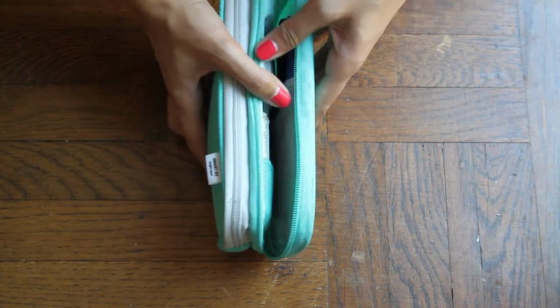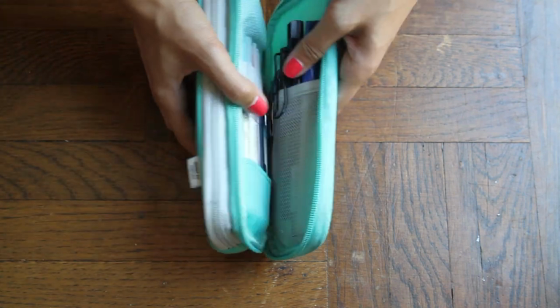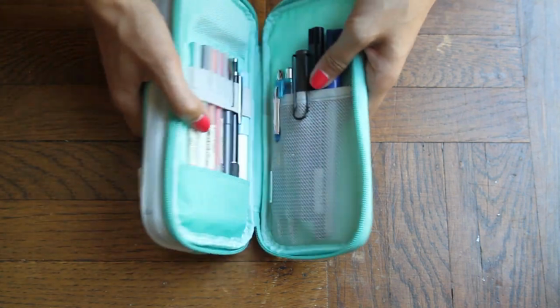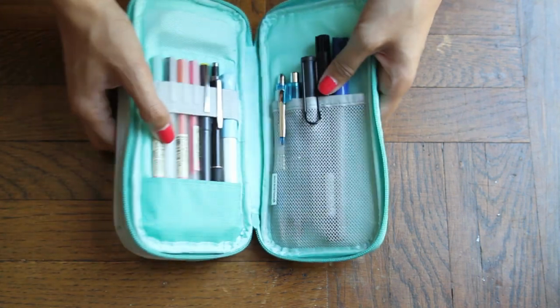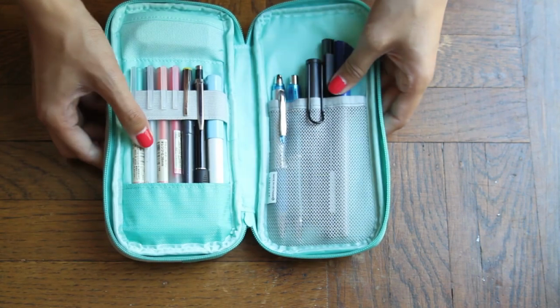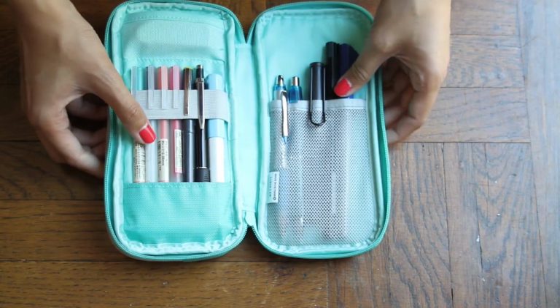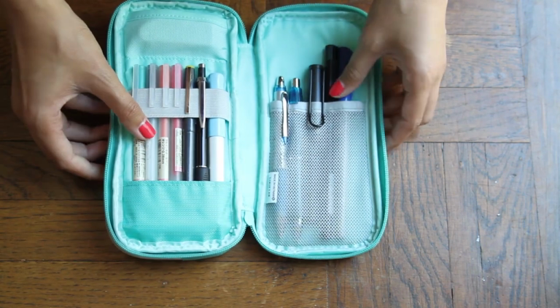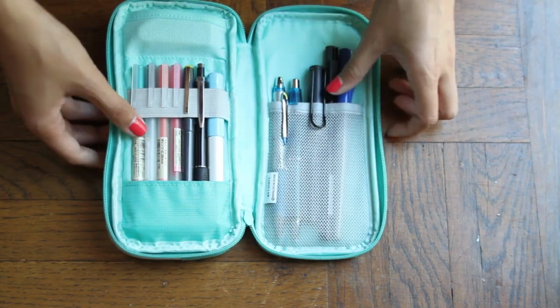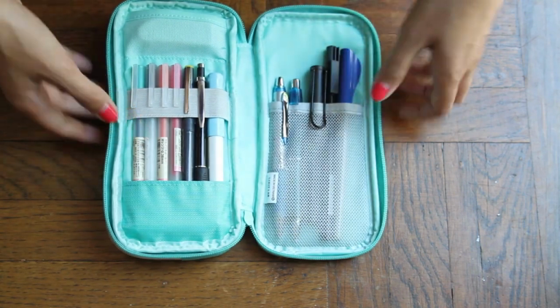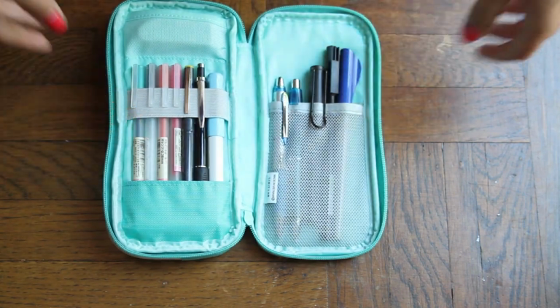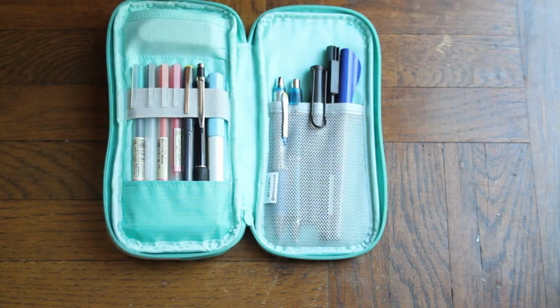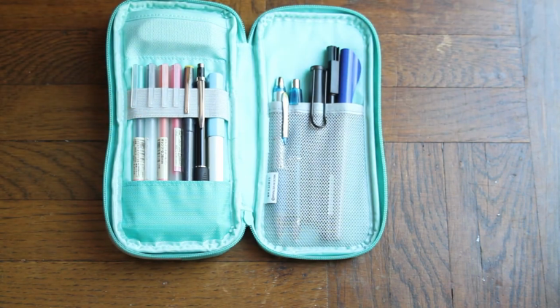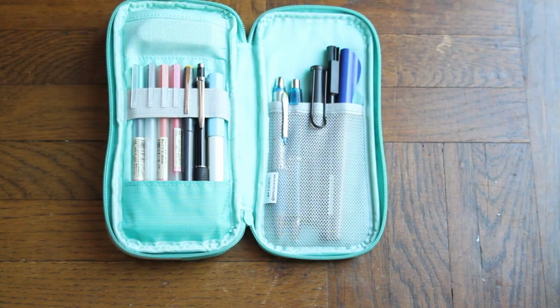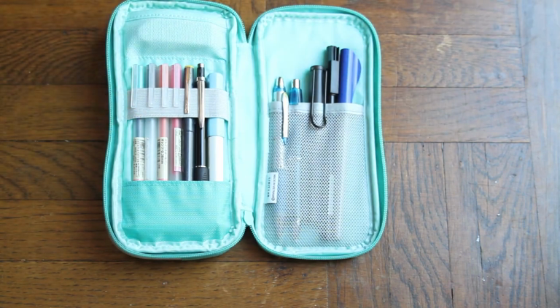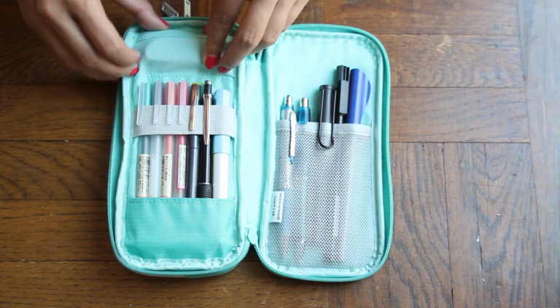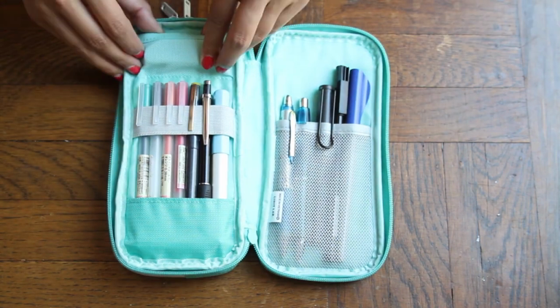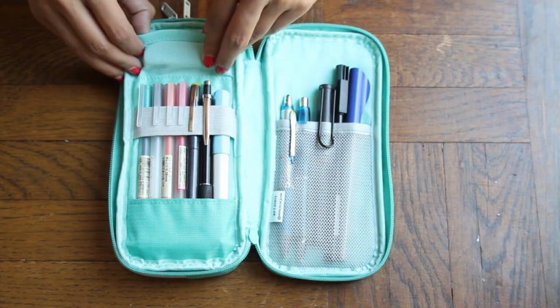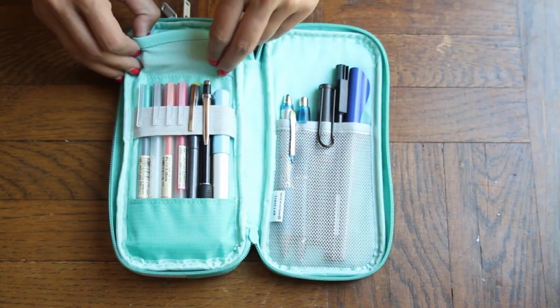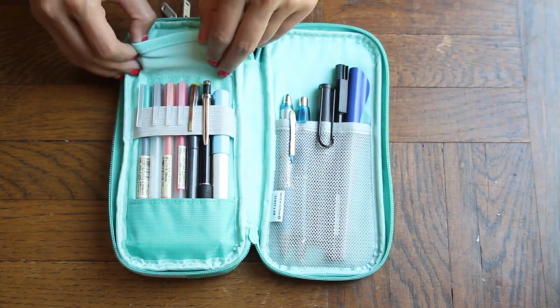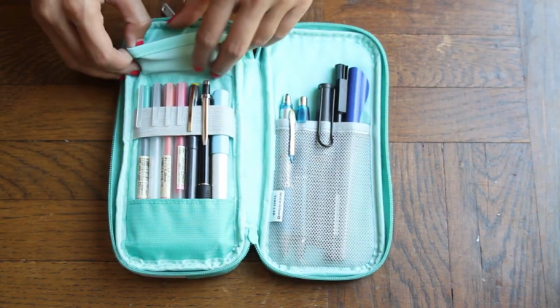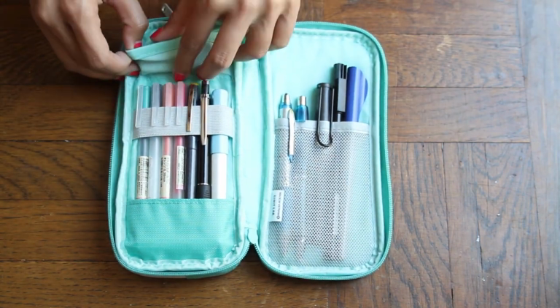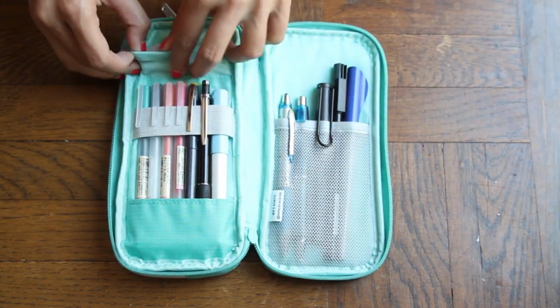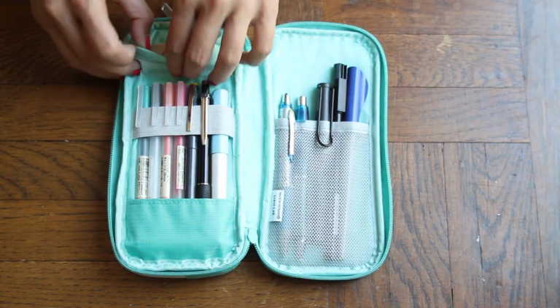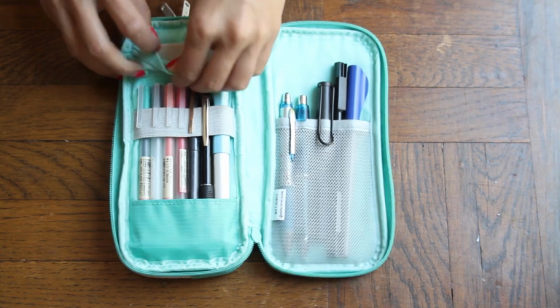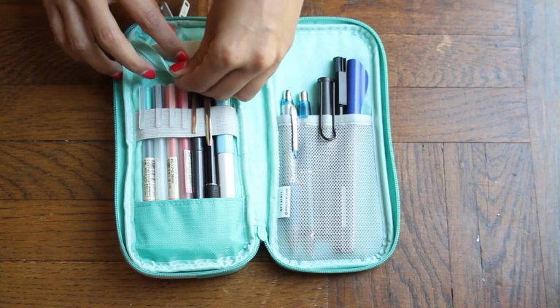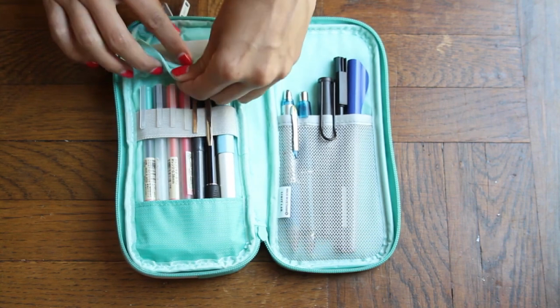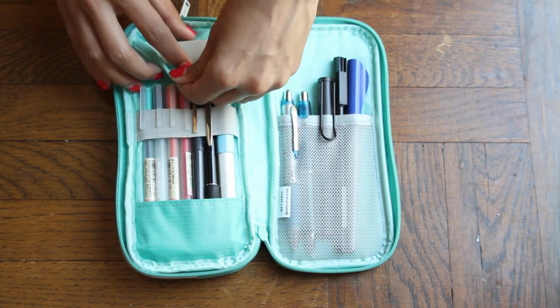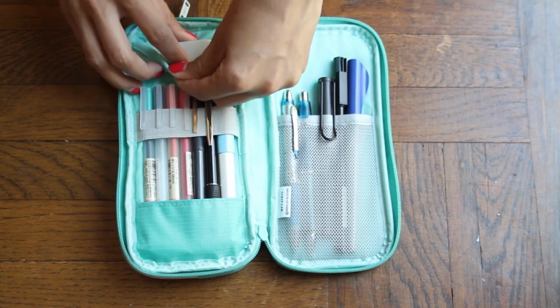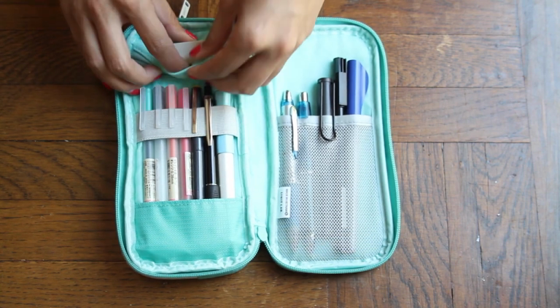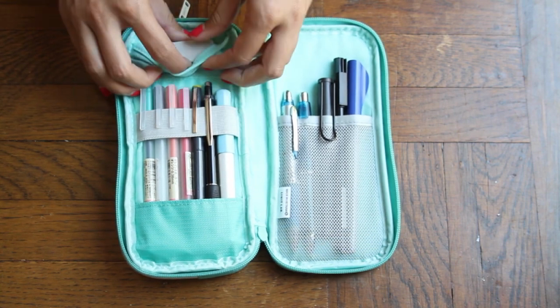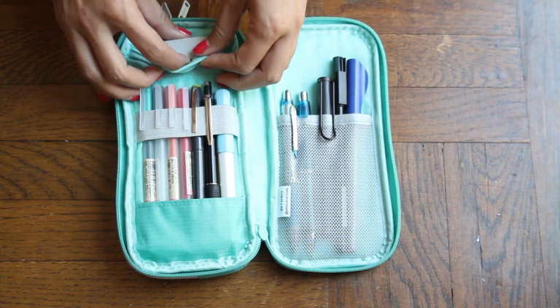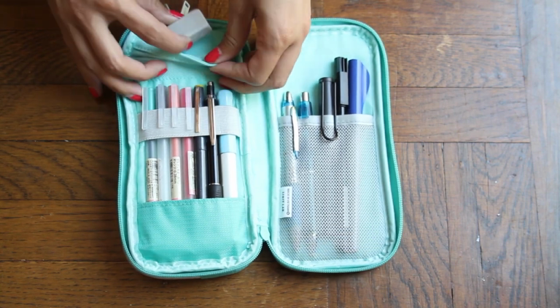Starting with the all-around zipper, we have three places to store some items, starting with the top left.